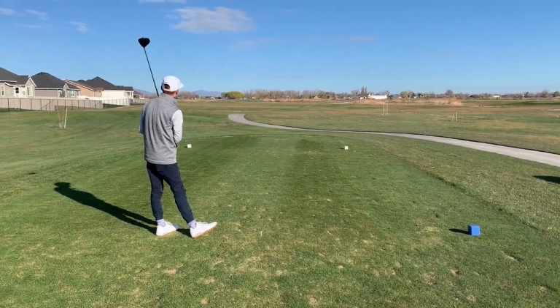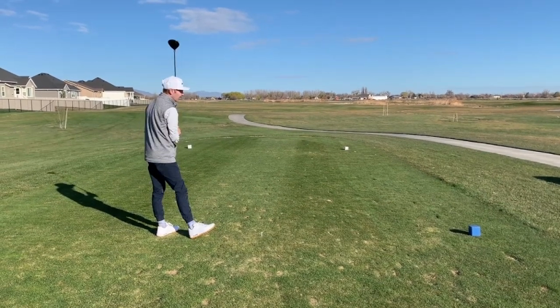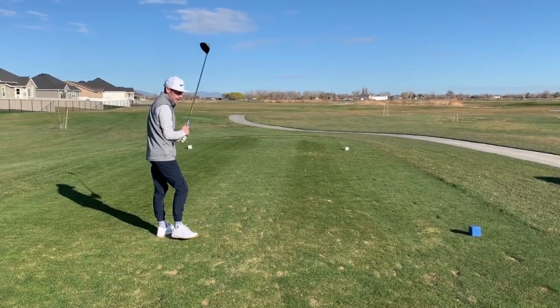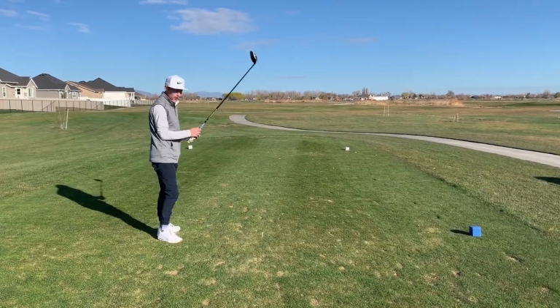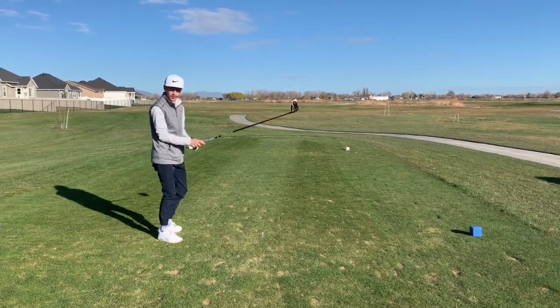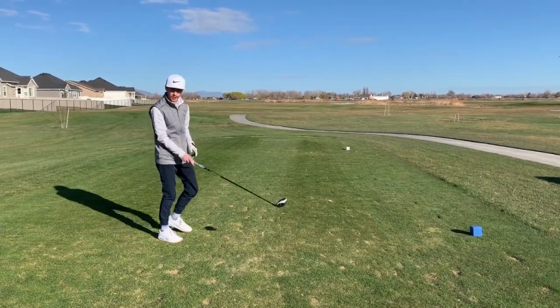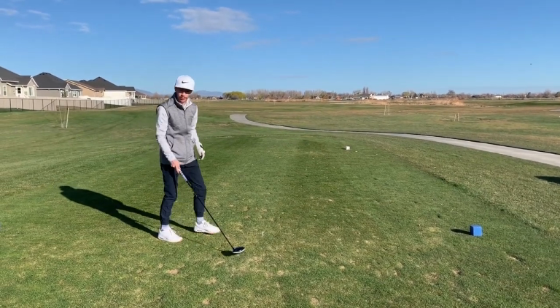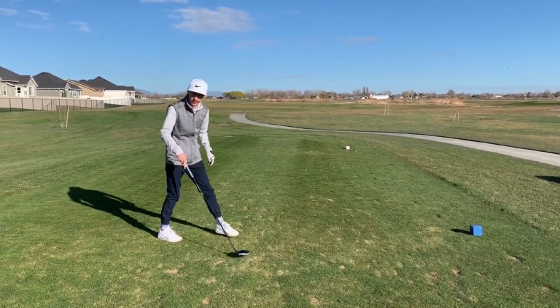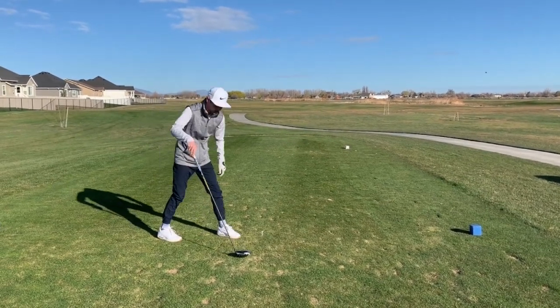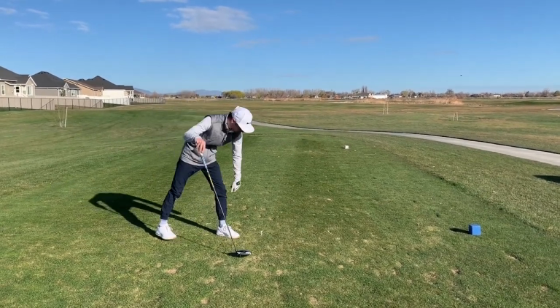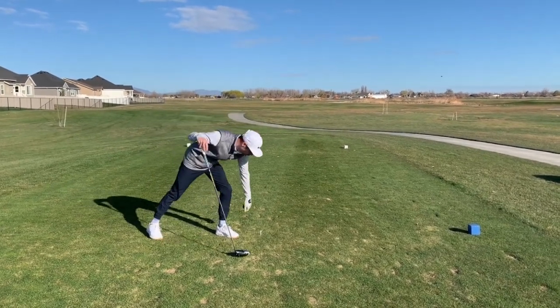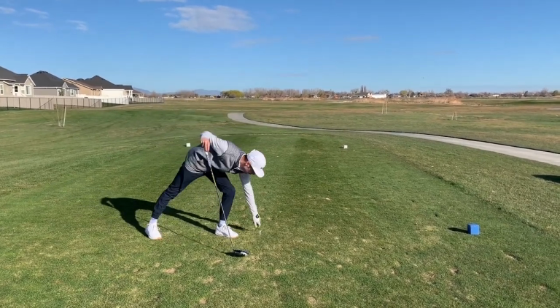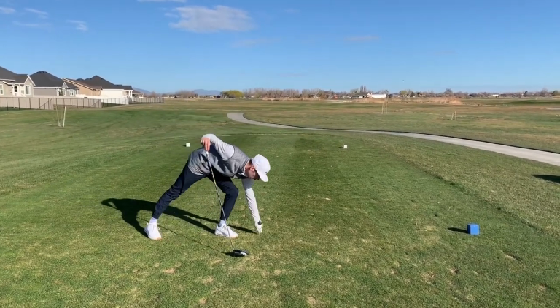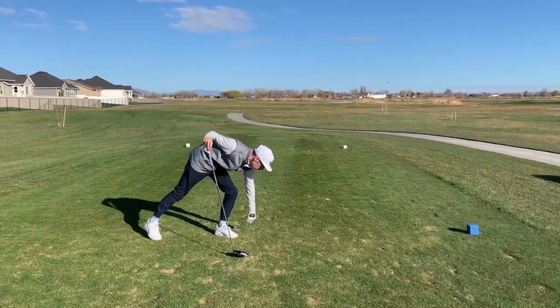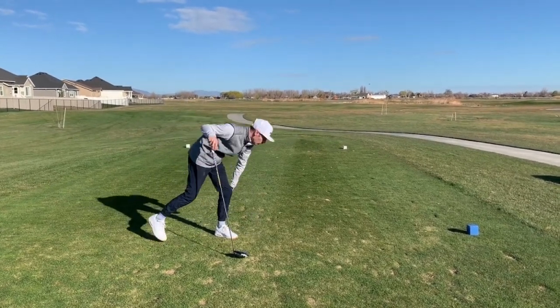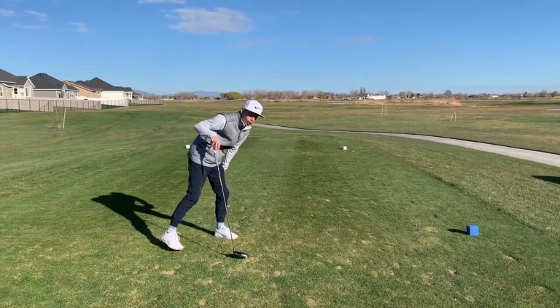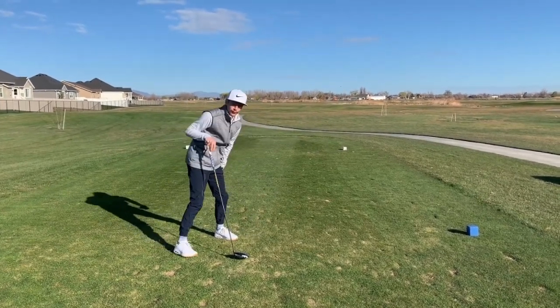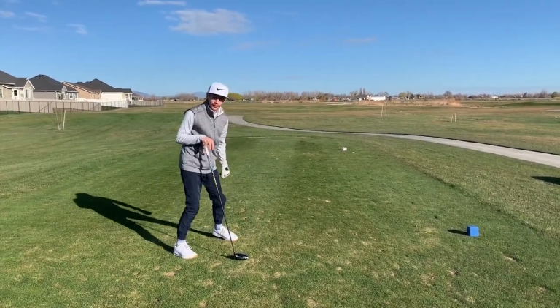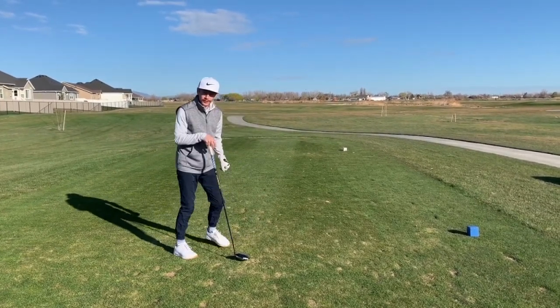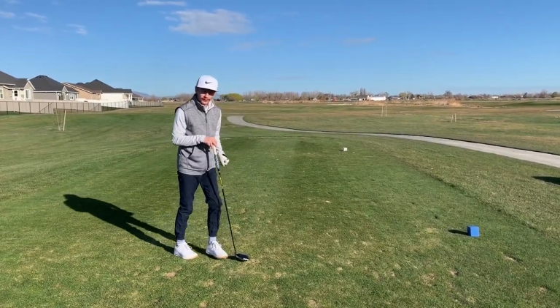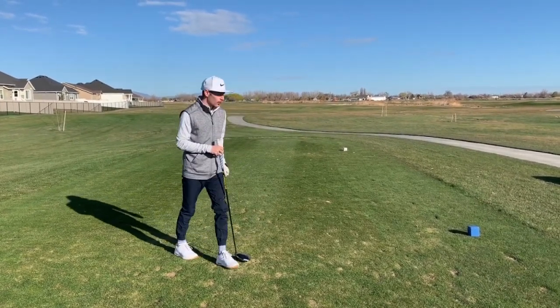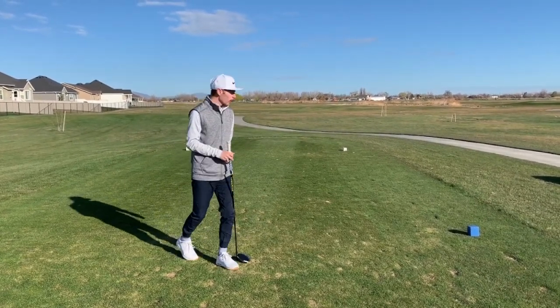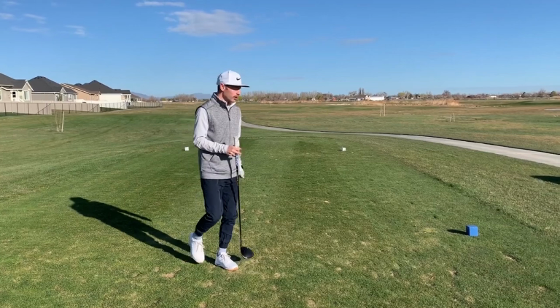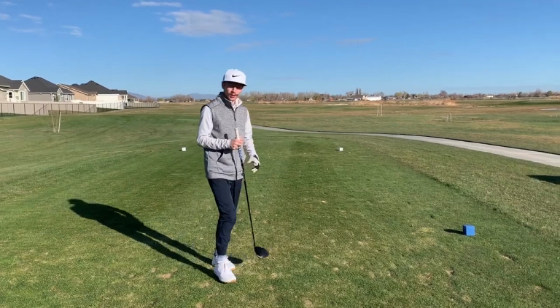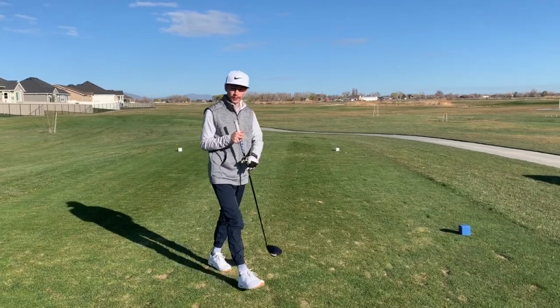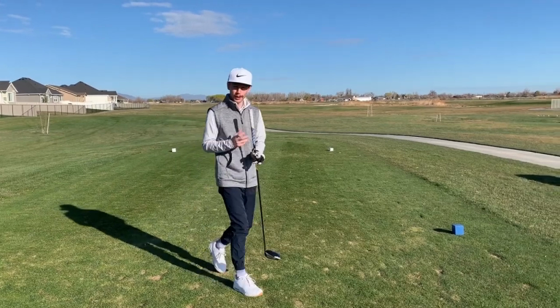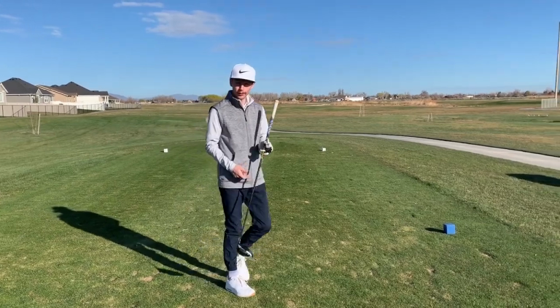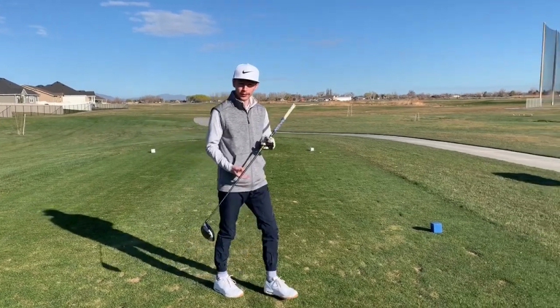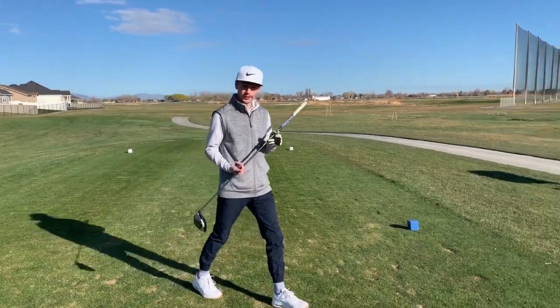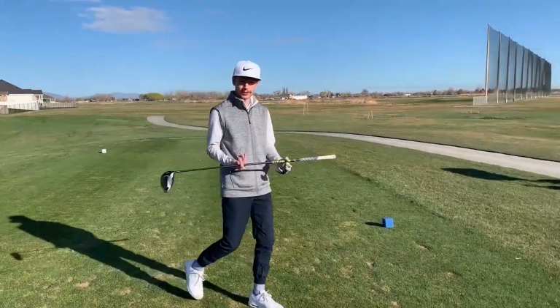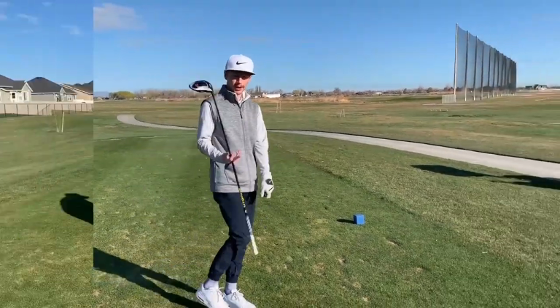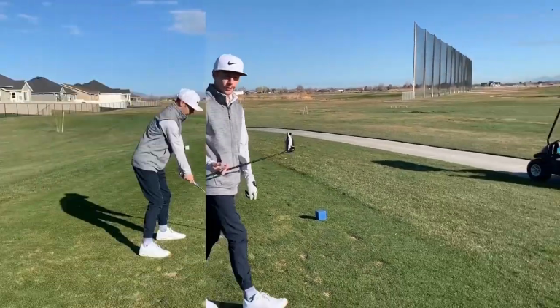Alright, that was a good shot right down the middle, hopefully finds the fairway. Let's go see, check it out.